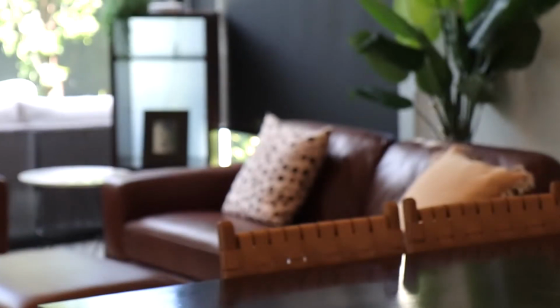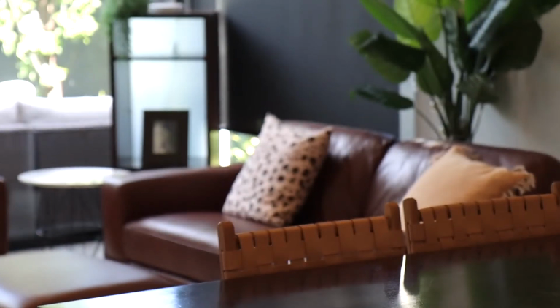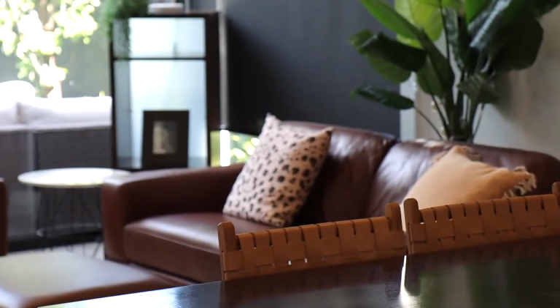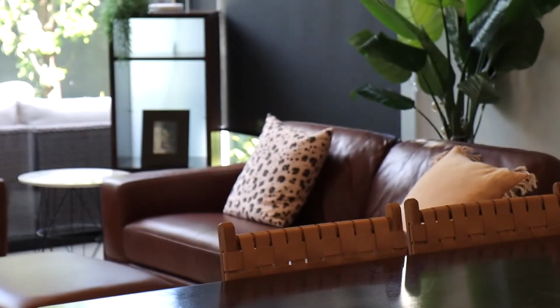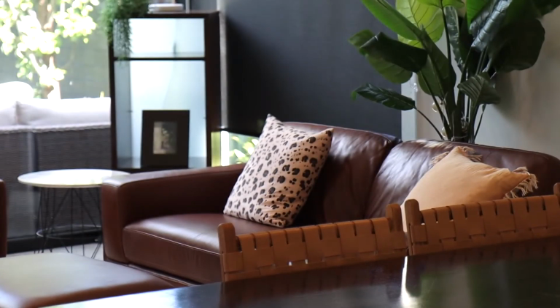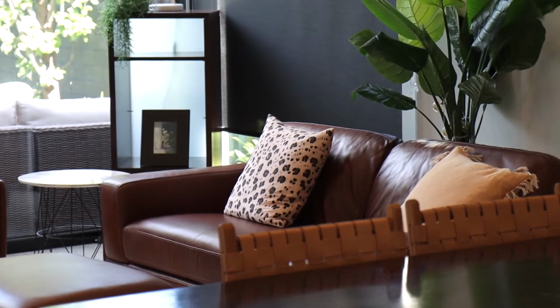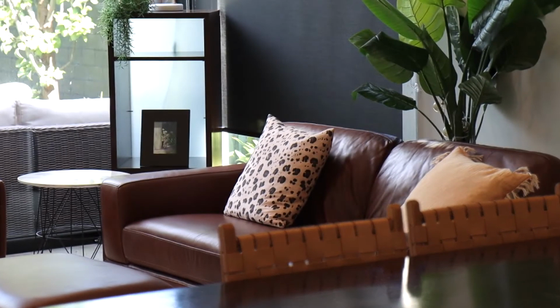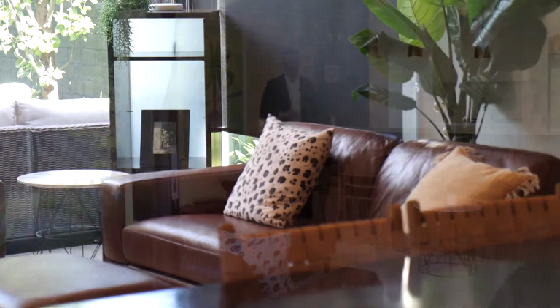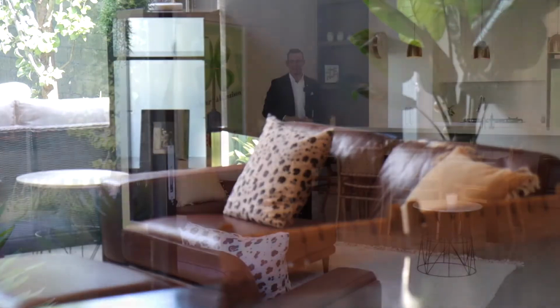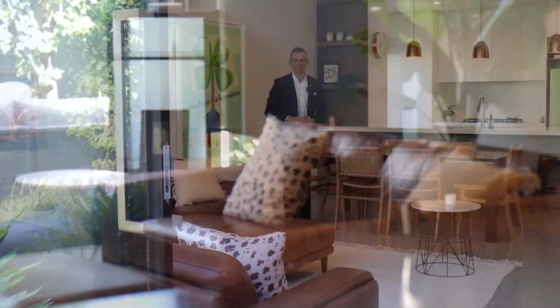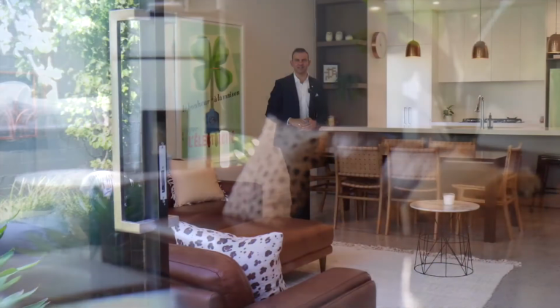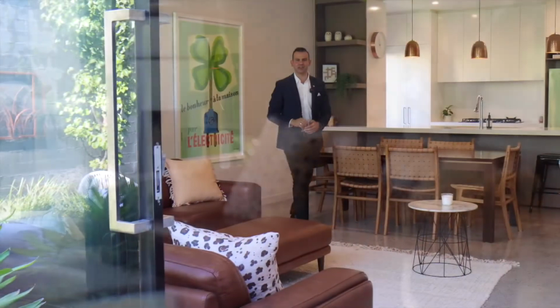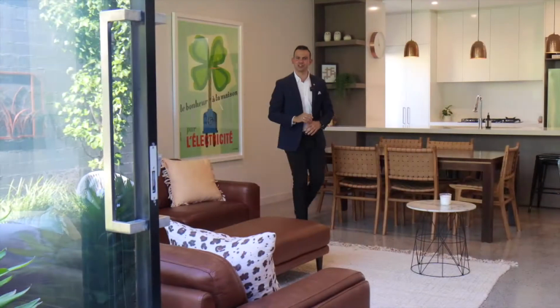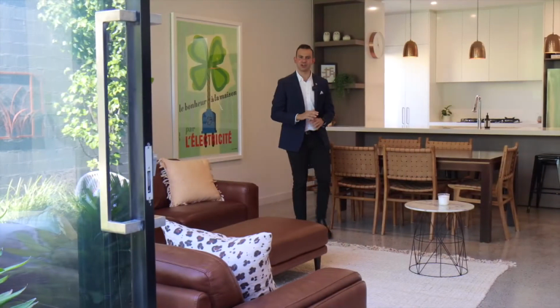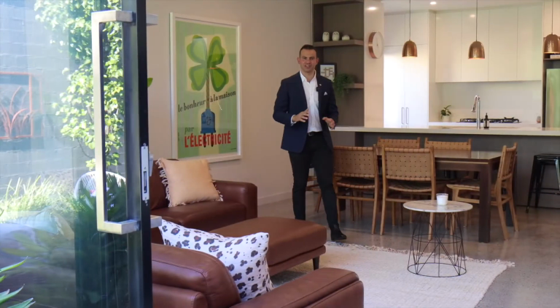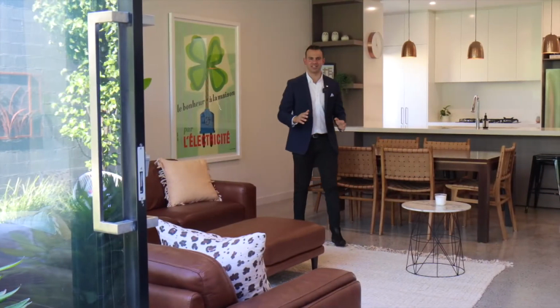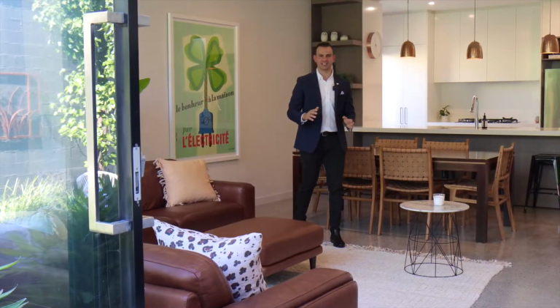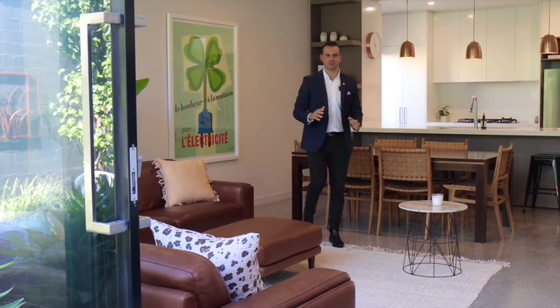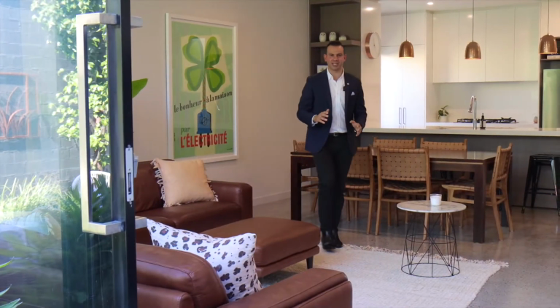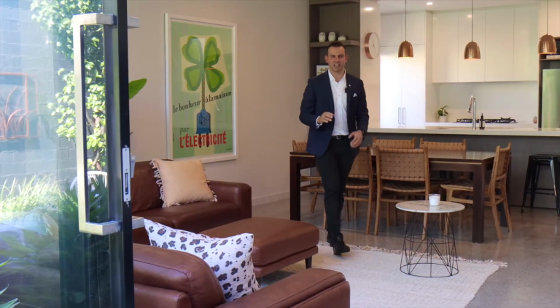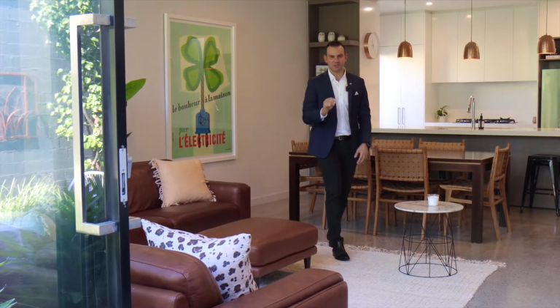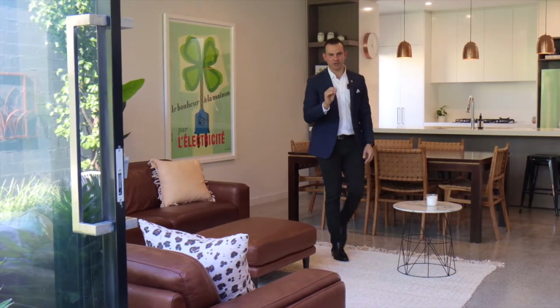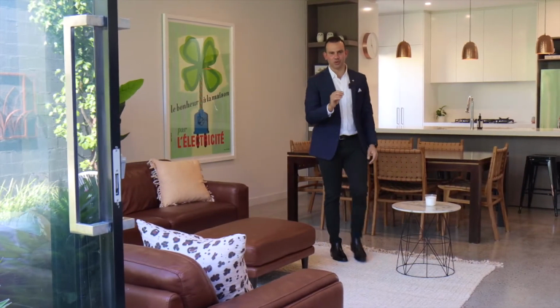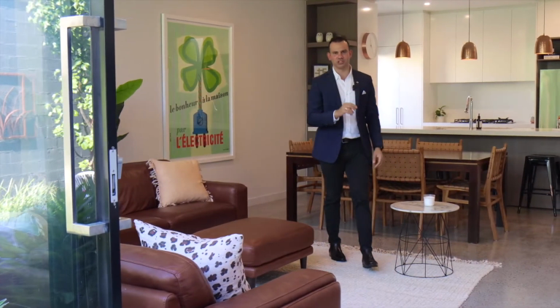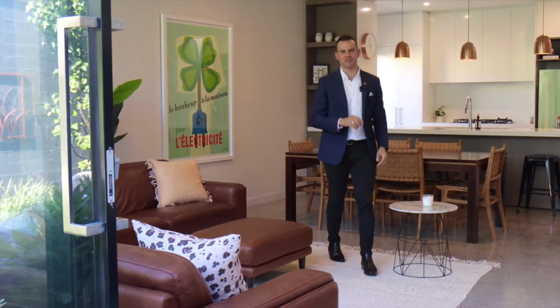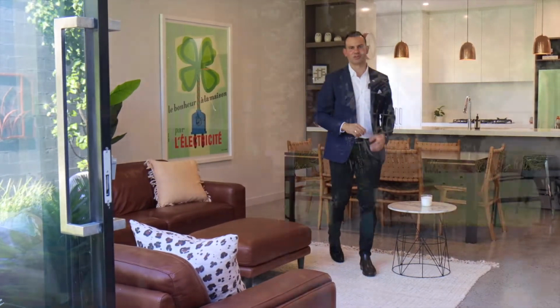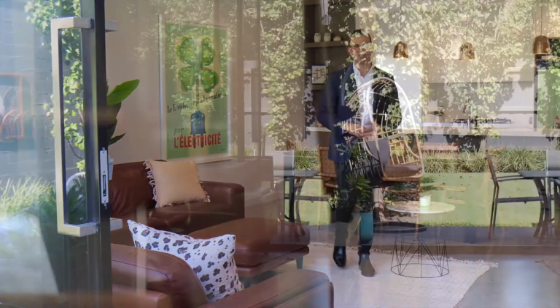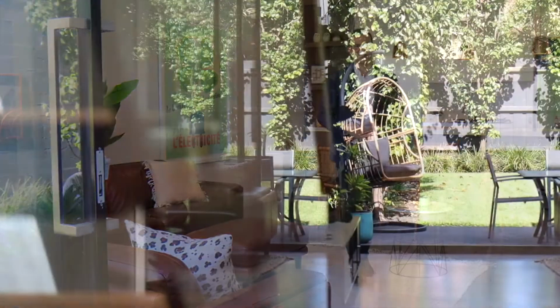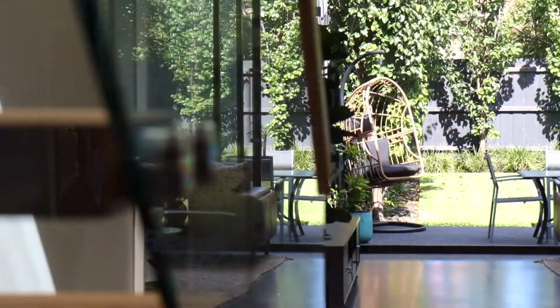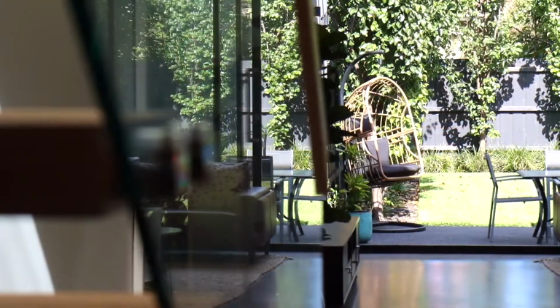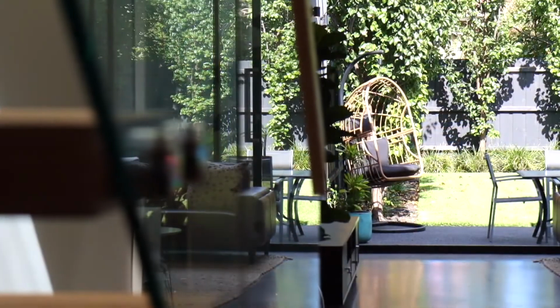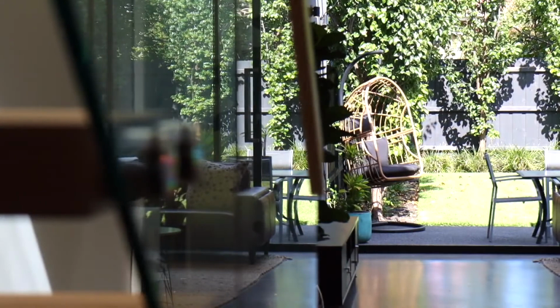What I absolutely love about this living area is not only the size and space, but the gorgeous views of the deep rear garden.